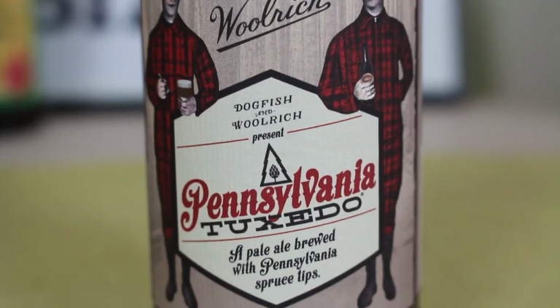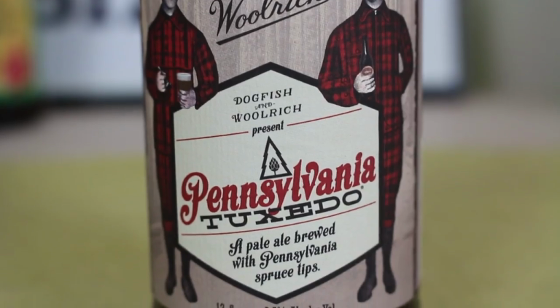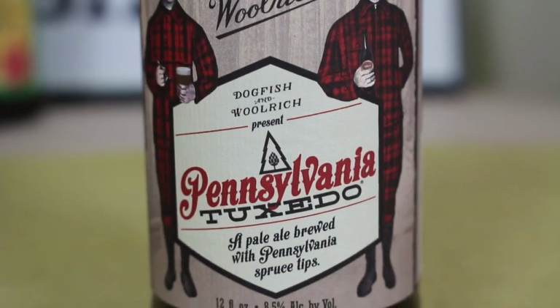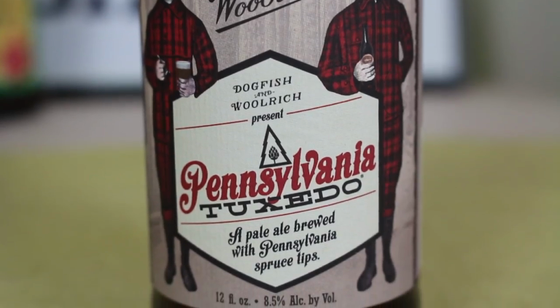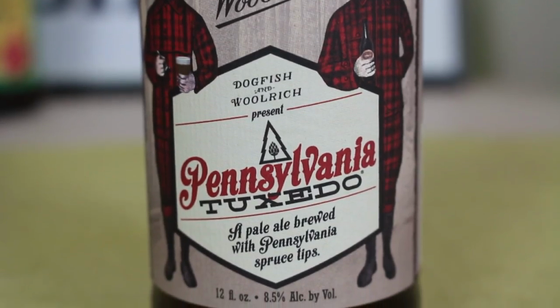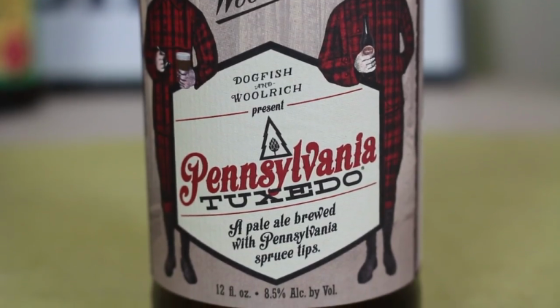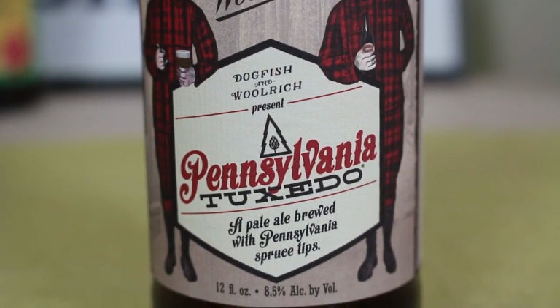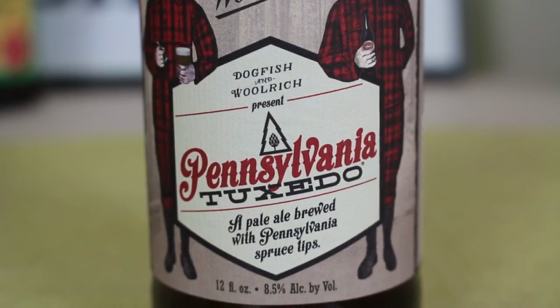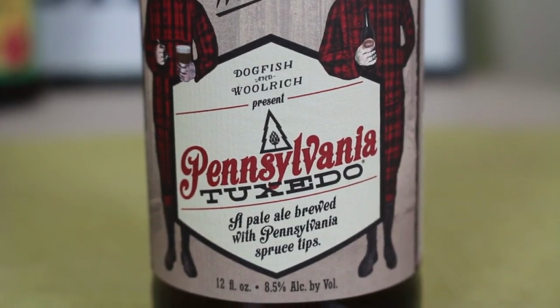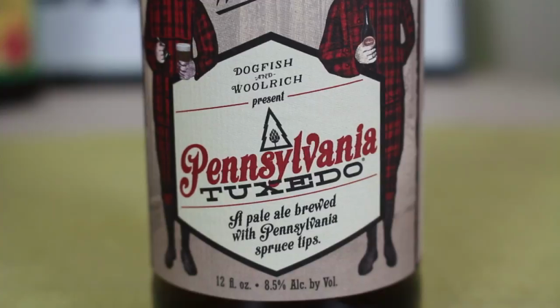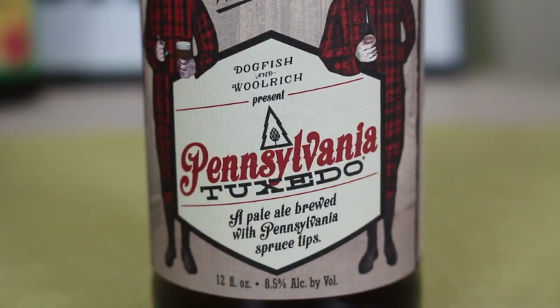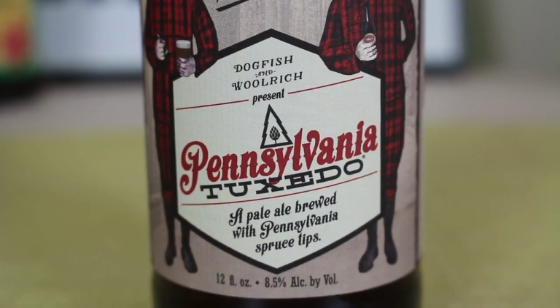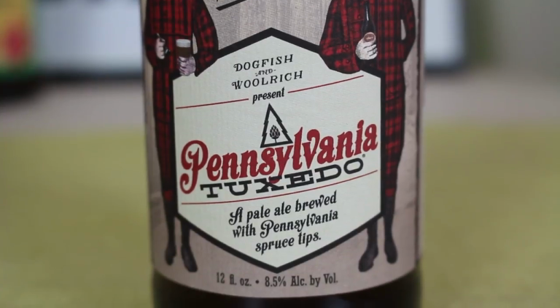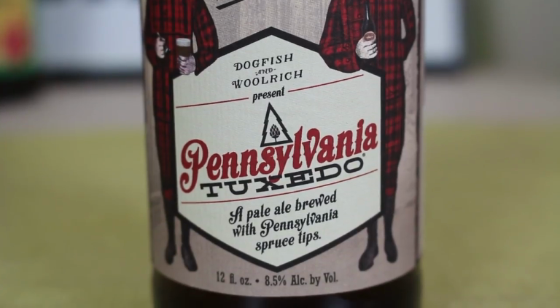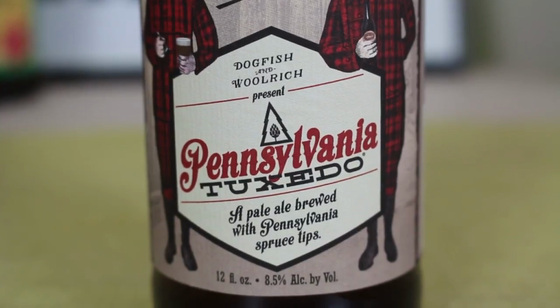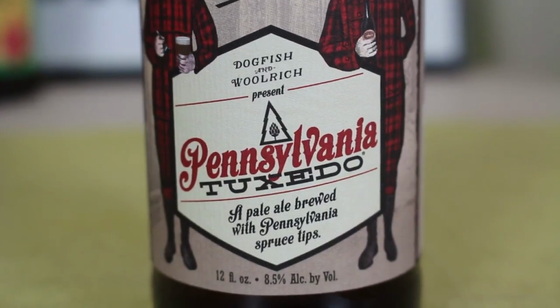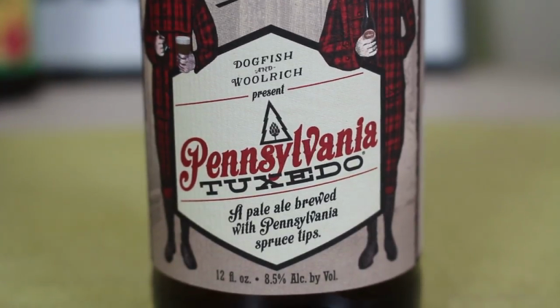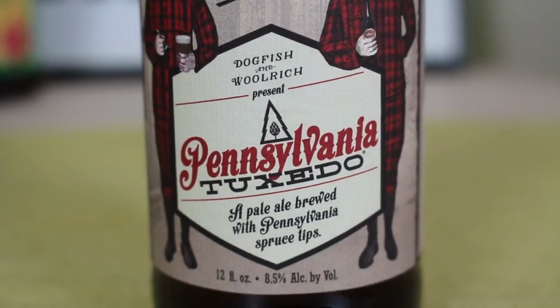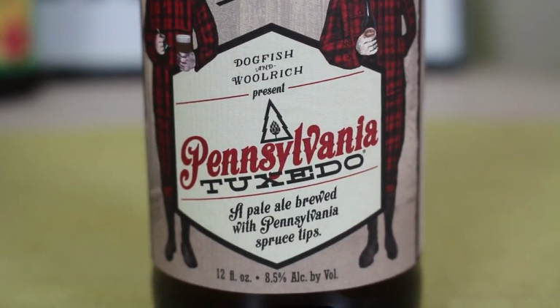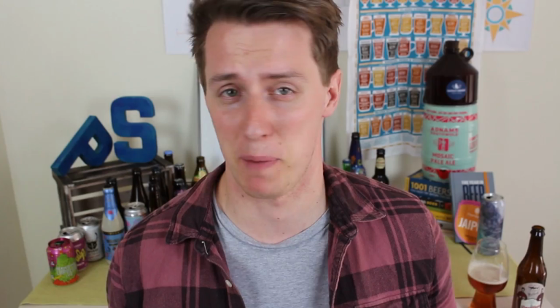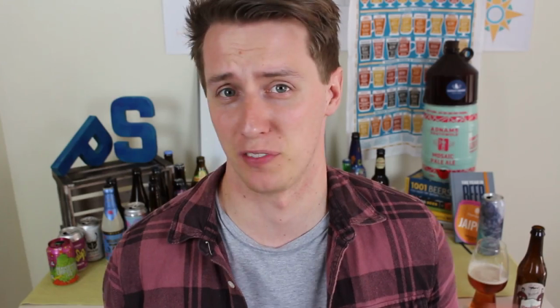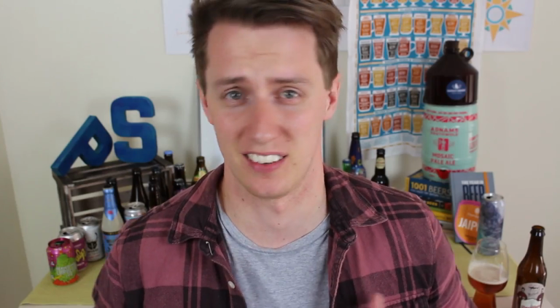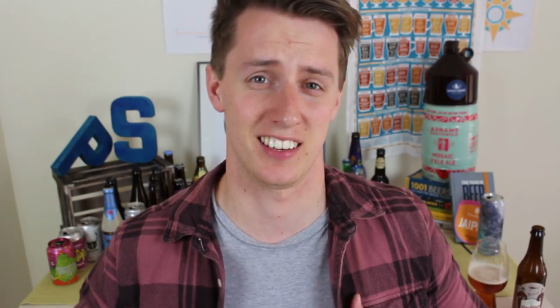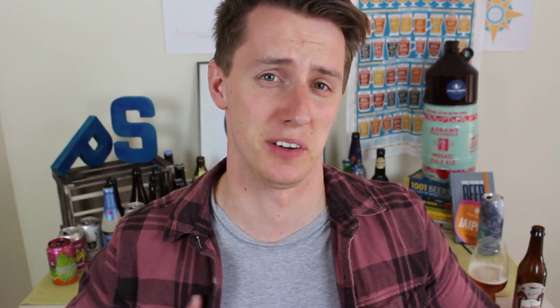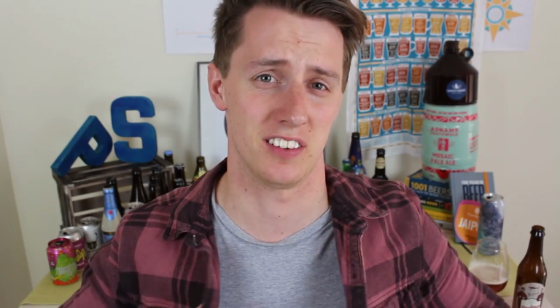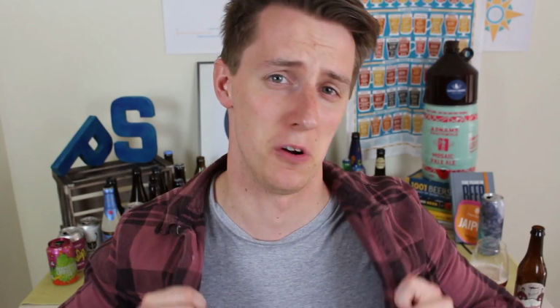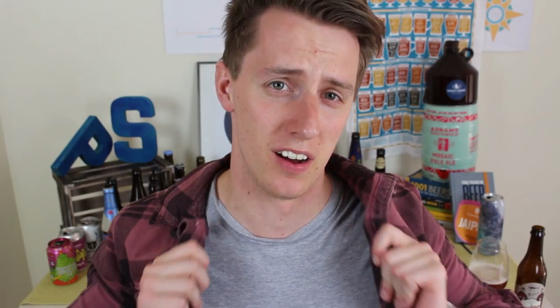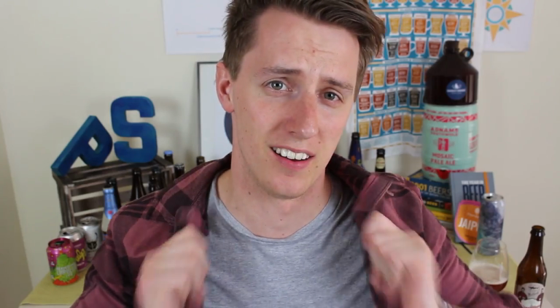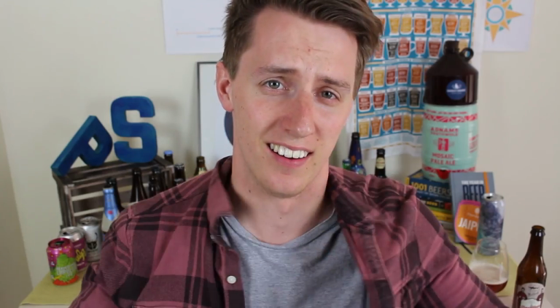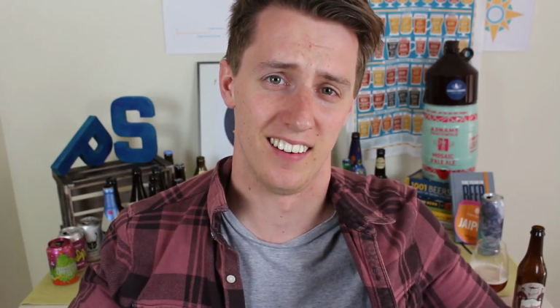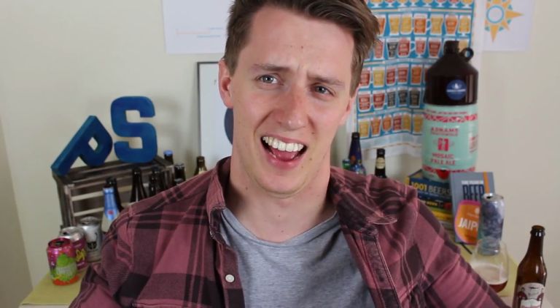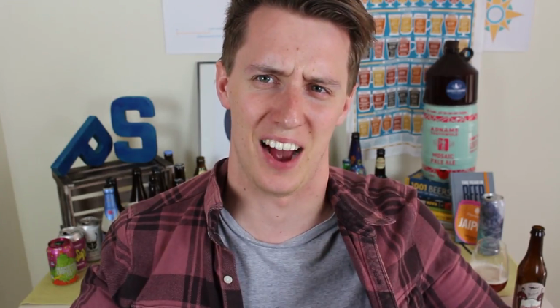That having said, it's delicious. It's really interesting beer. And now I know what Pennsylvania Tuxedo is.